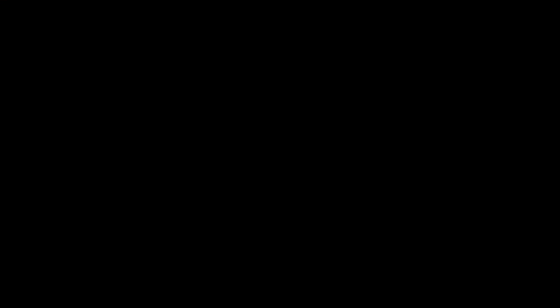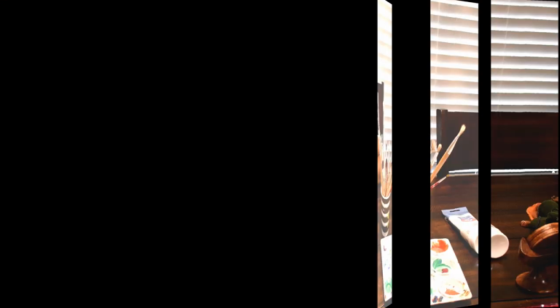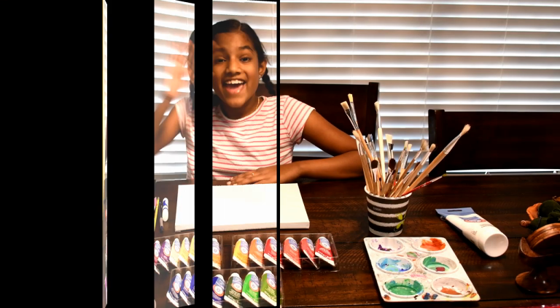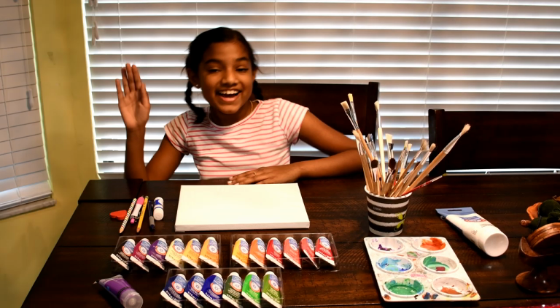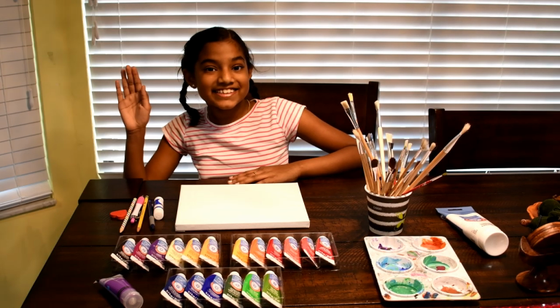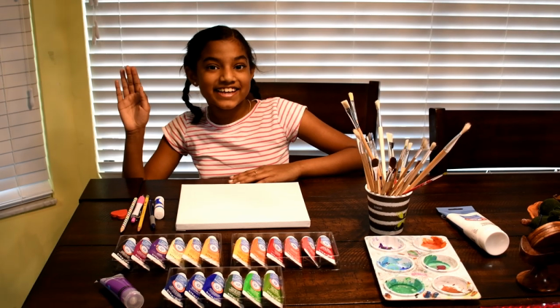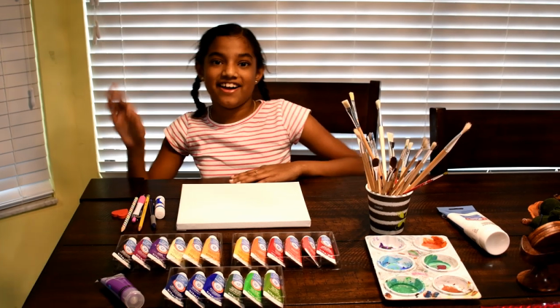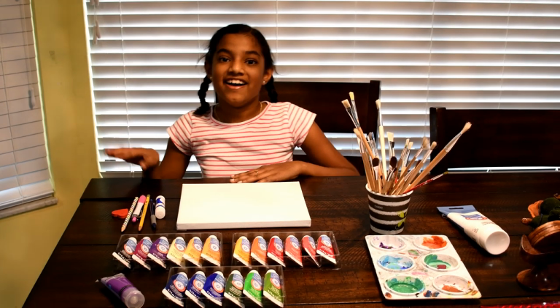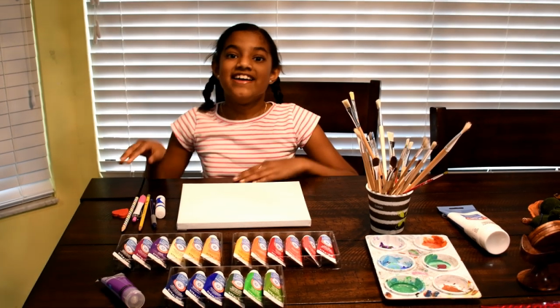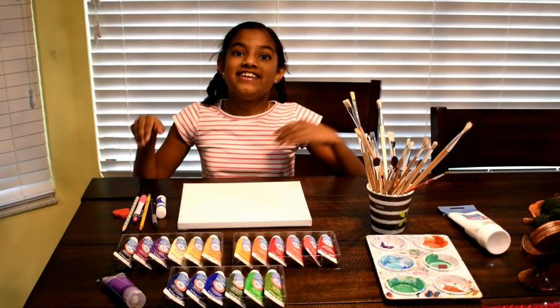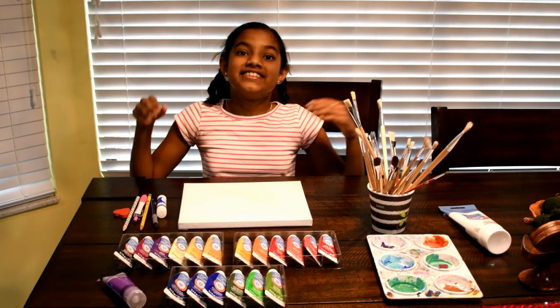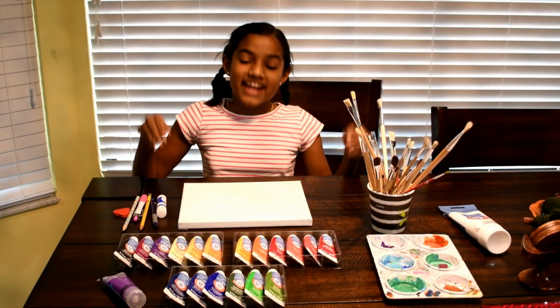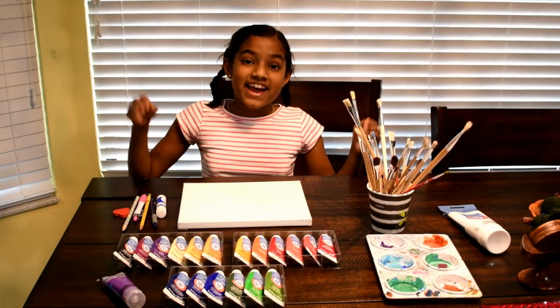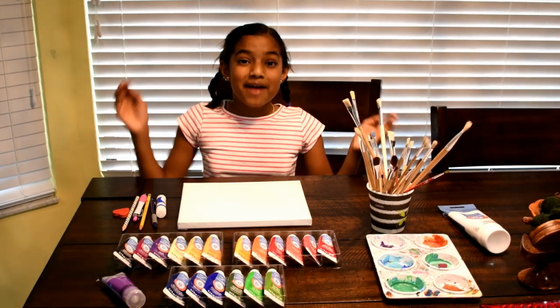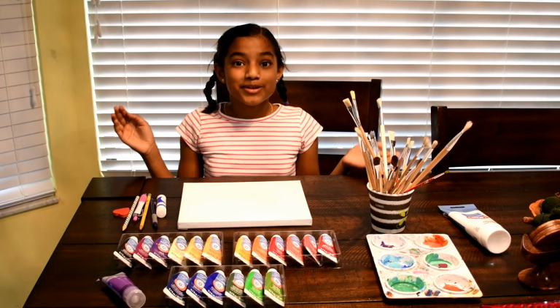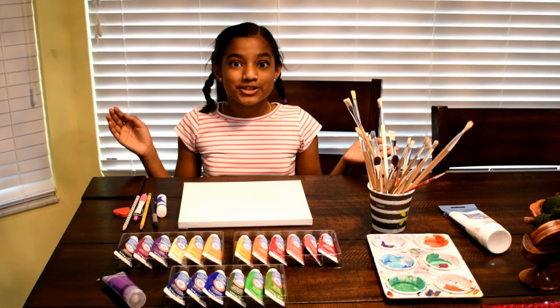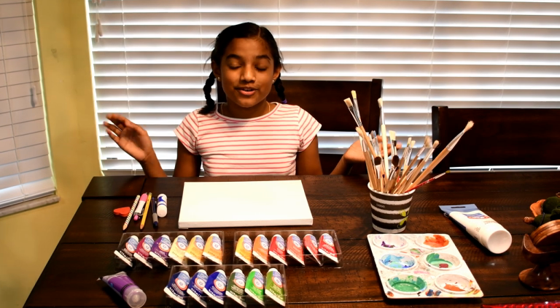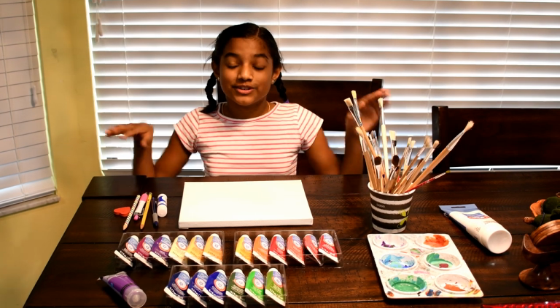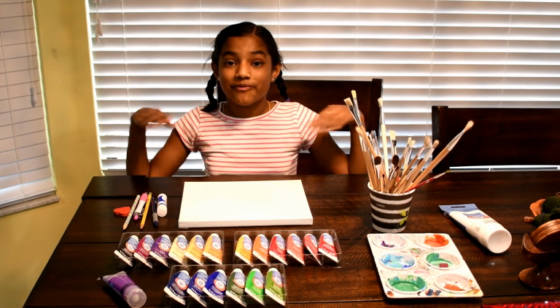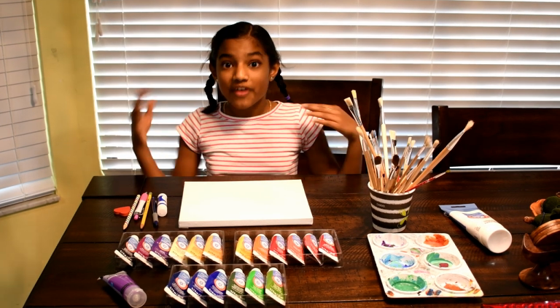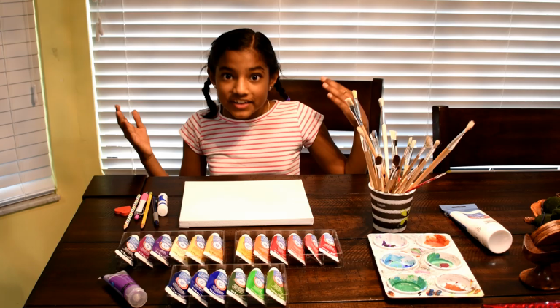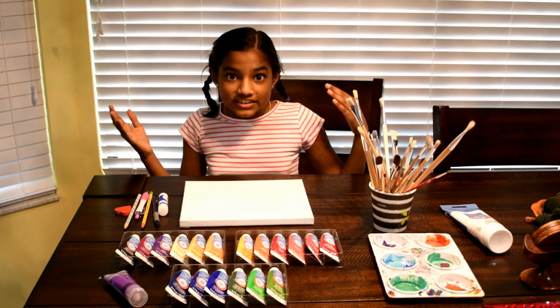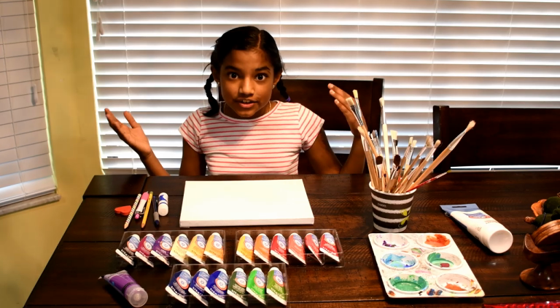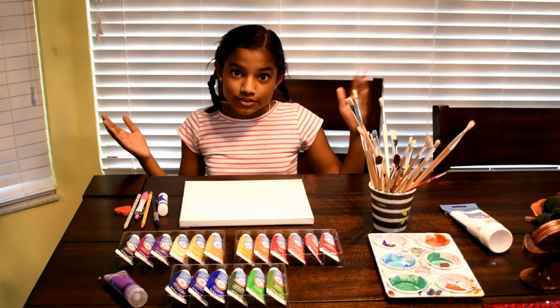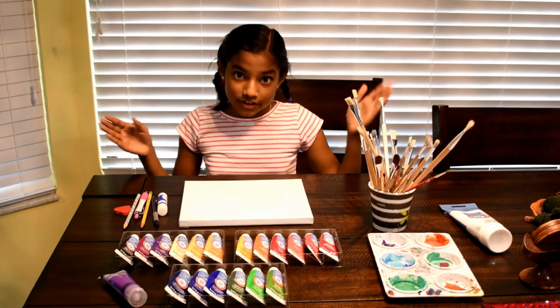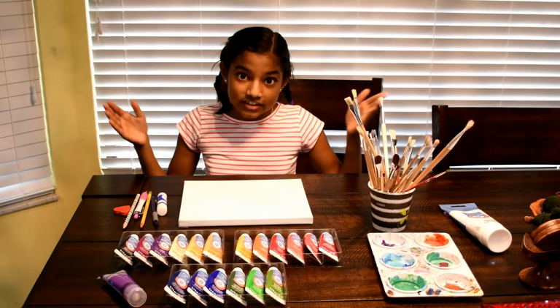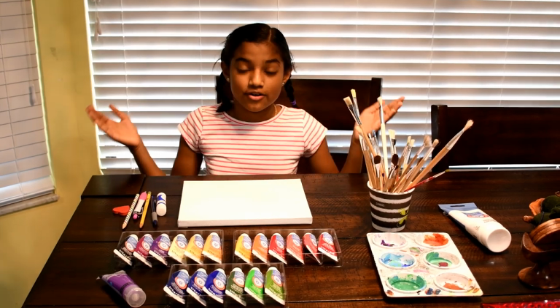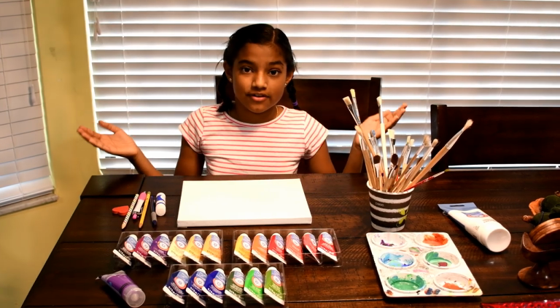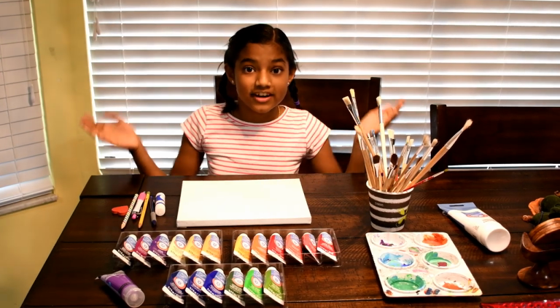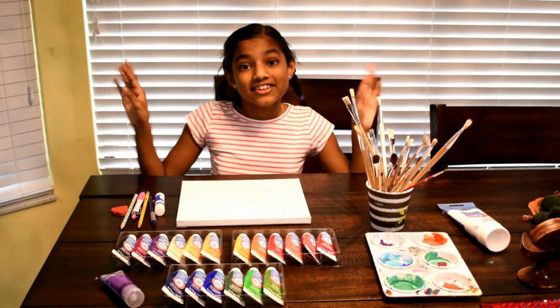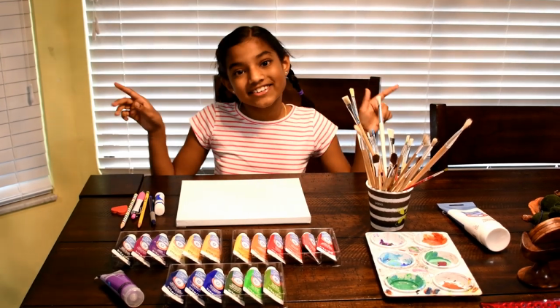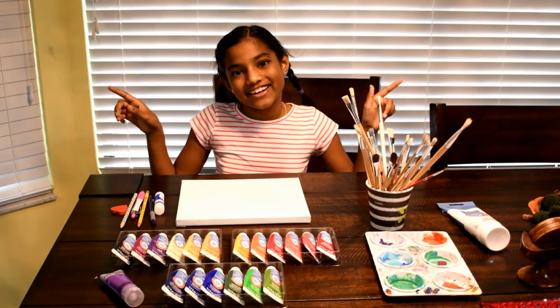Hey guys, it's Ella. Today I'm going to be showing you some fun things to do during the coronavirus lockdown.